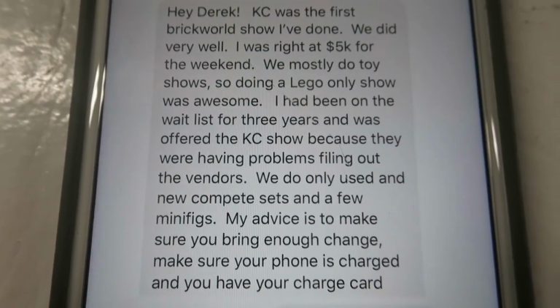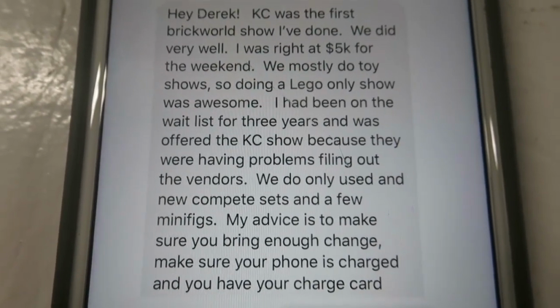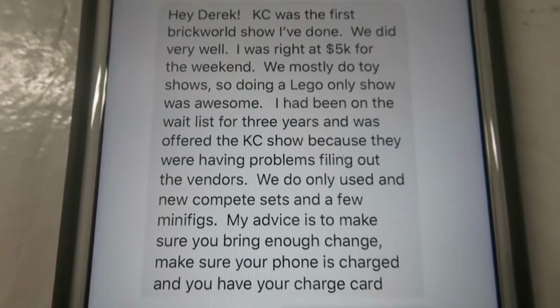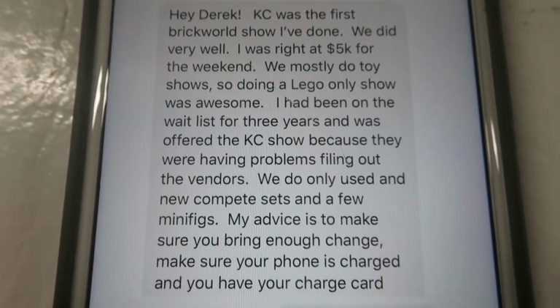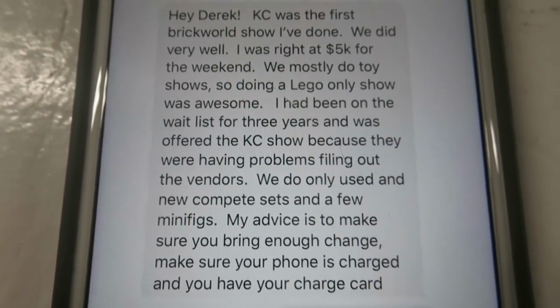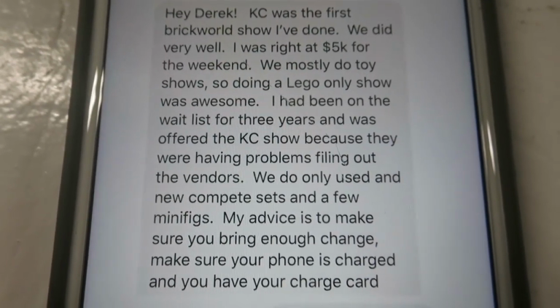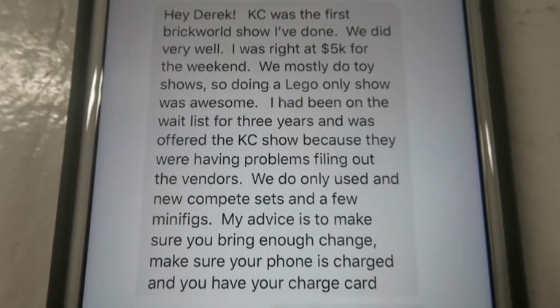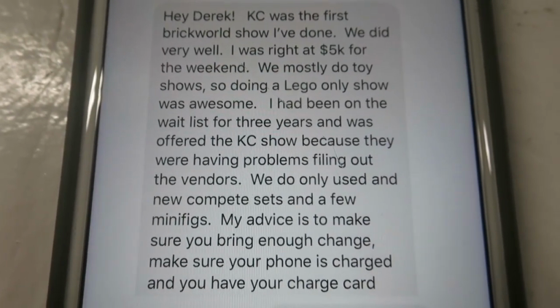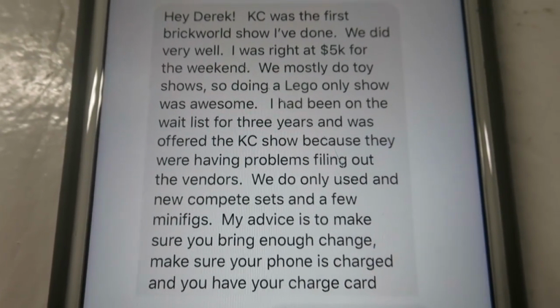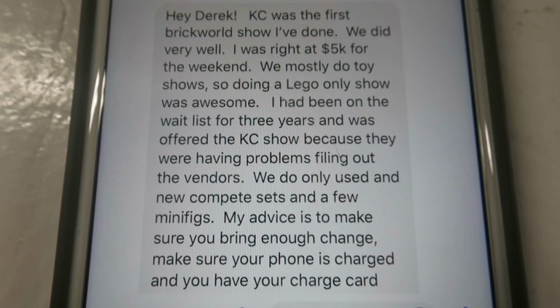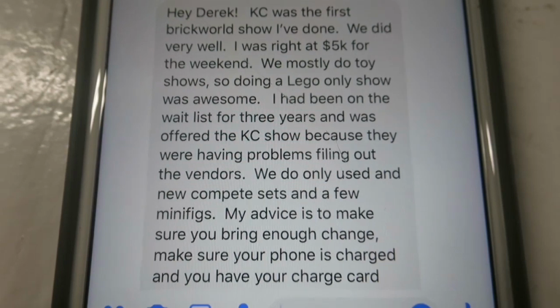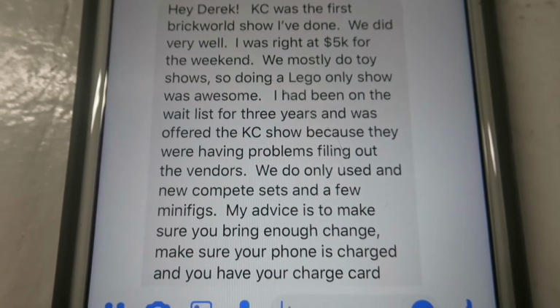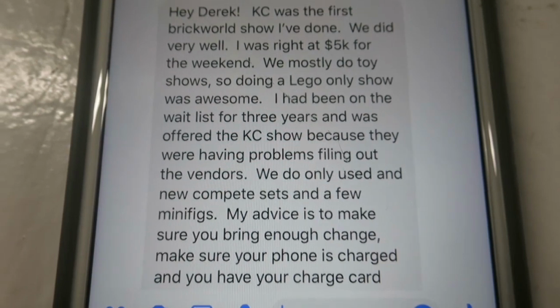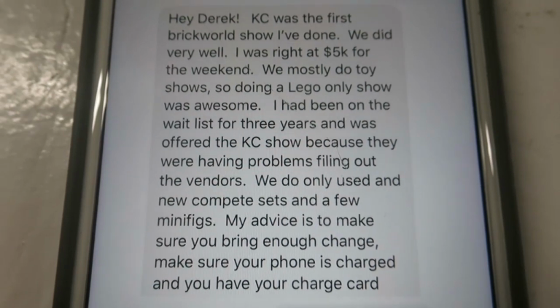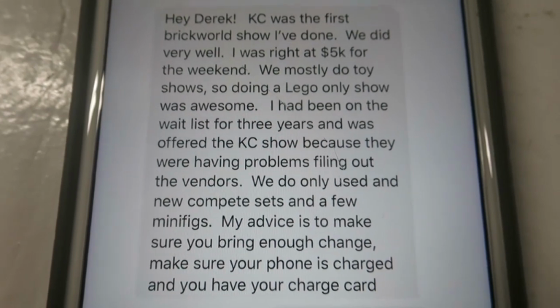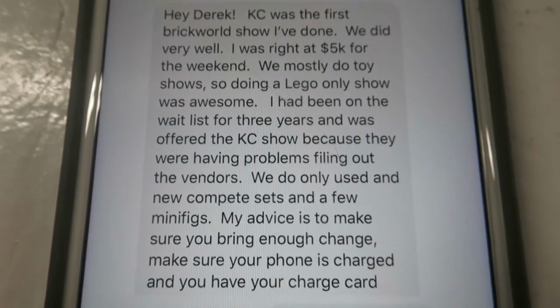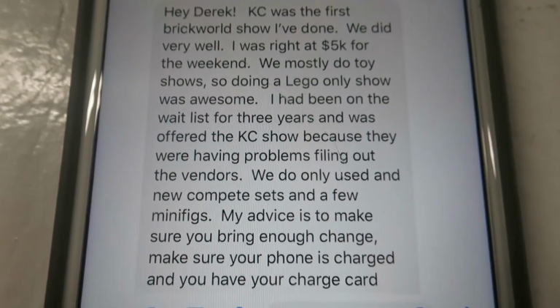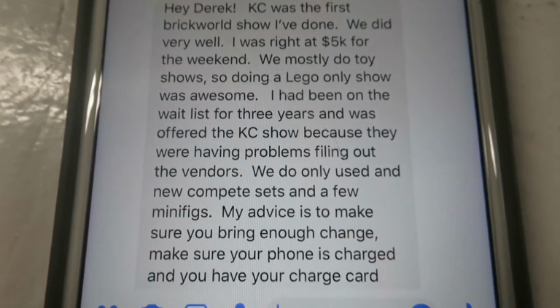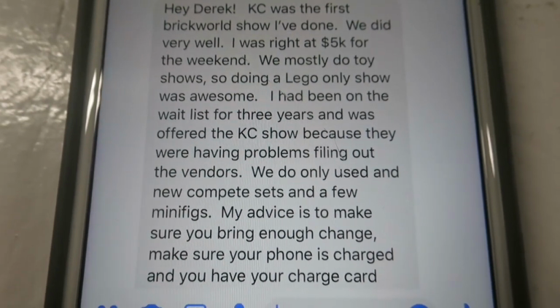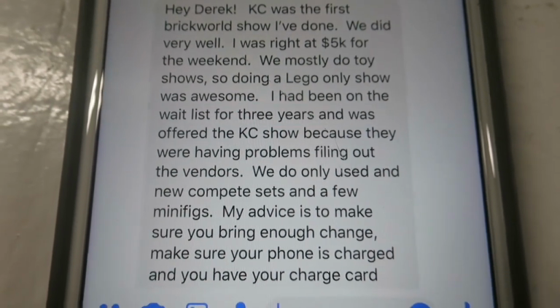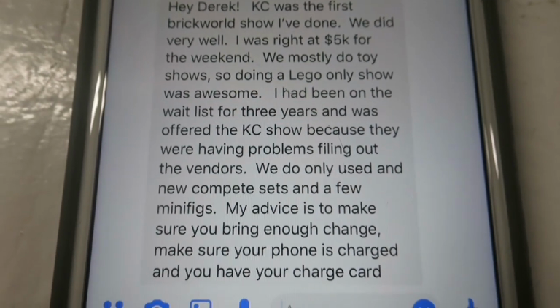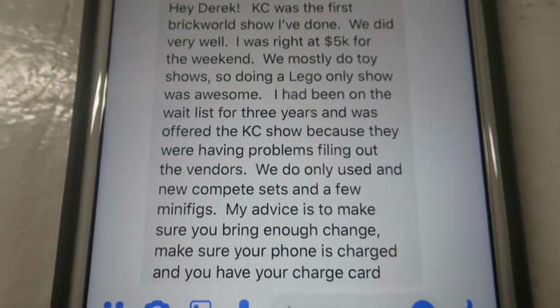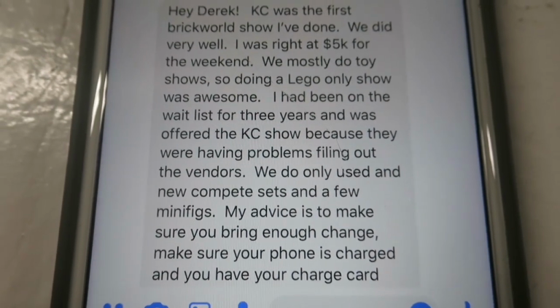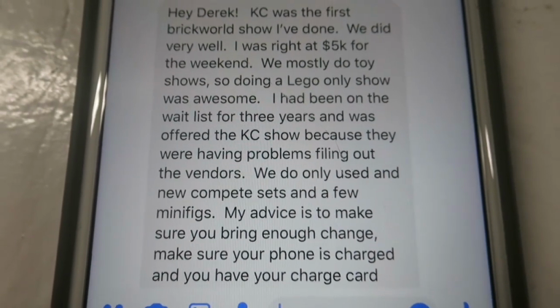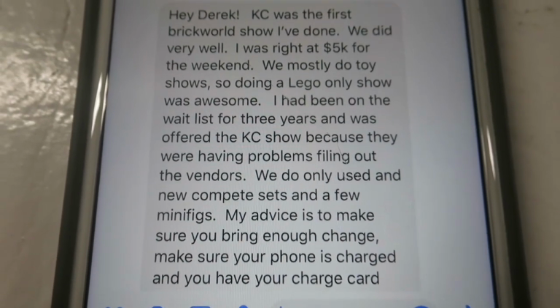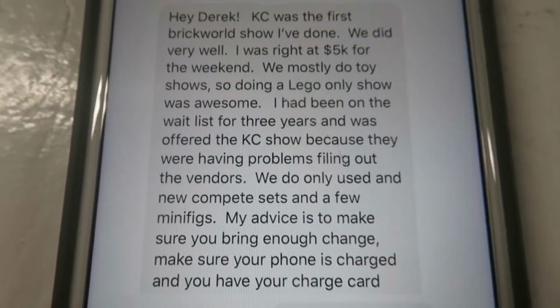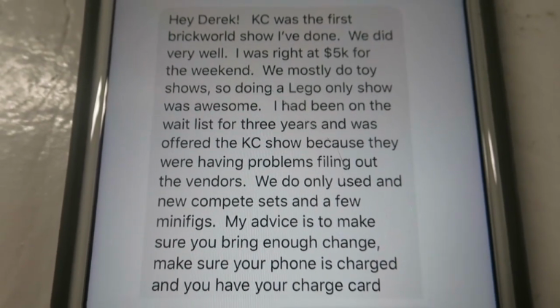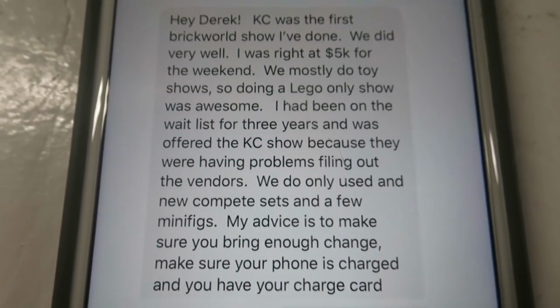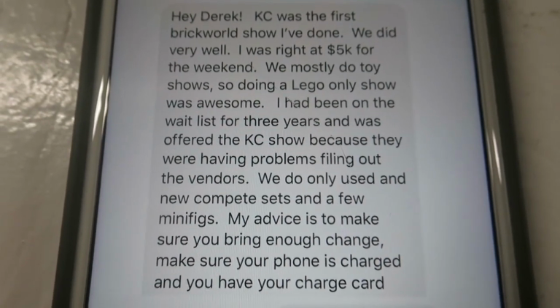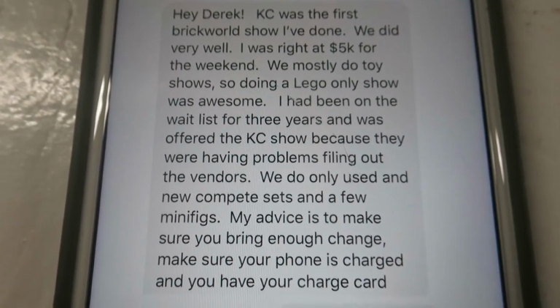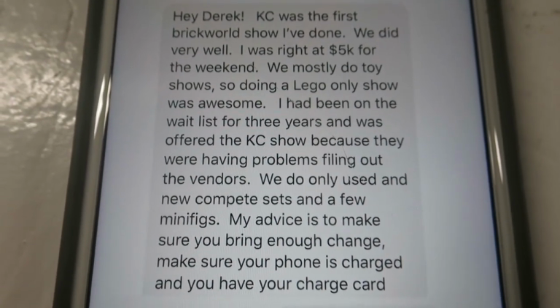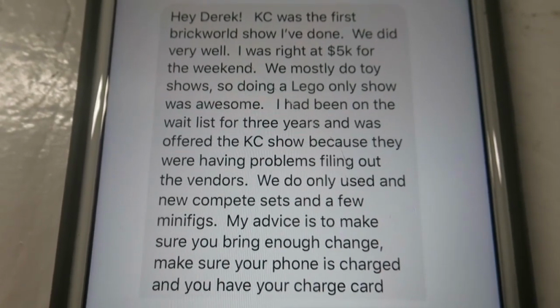I found a list of vendors — a map of who'll be at the show — and the person next to me I found on Facebook. I asked him a question and he said his first show was Kansas City.